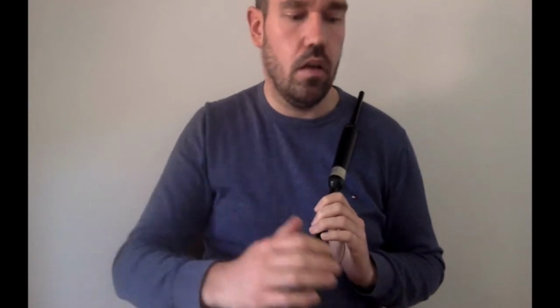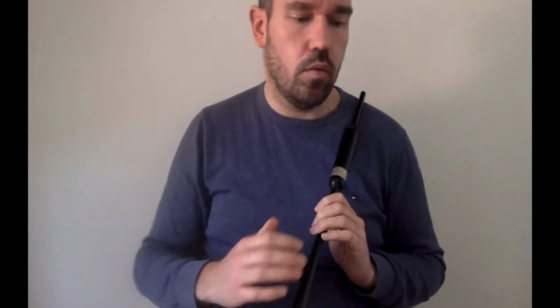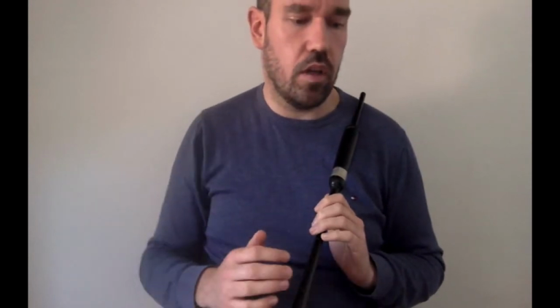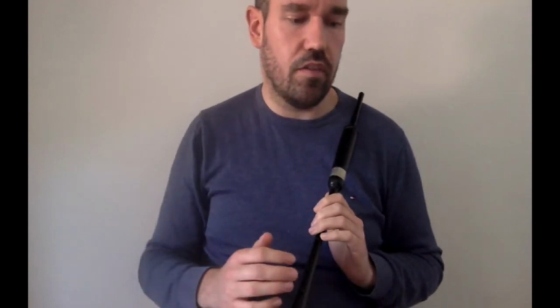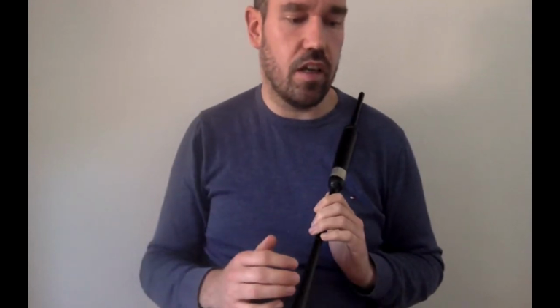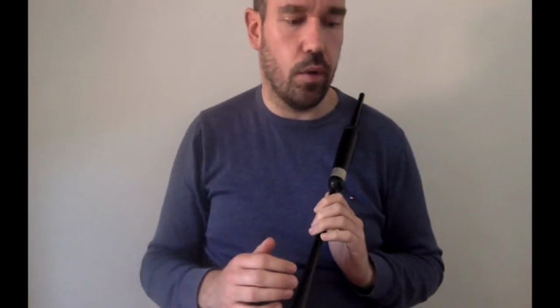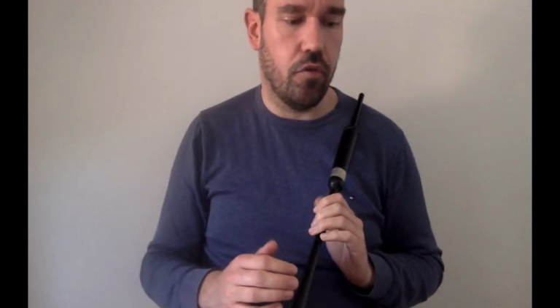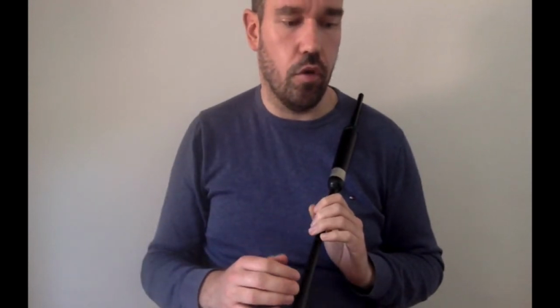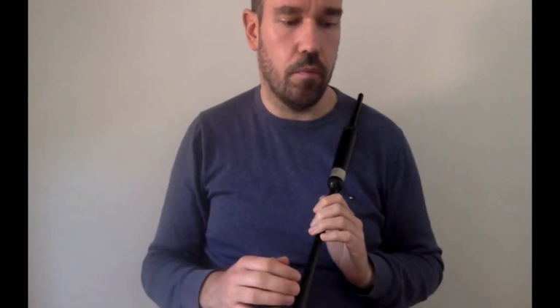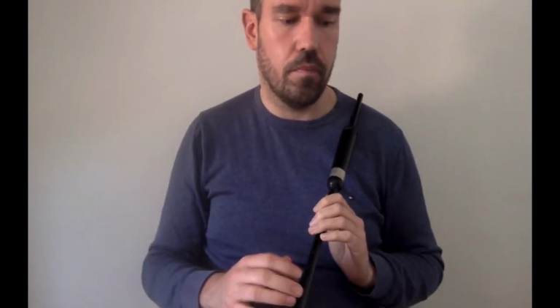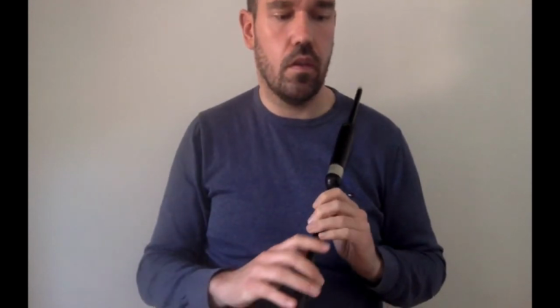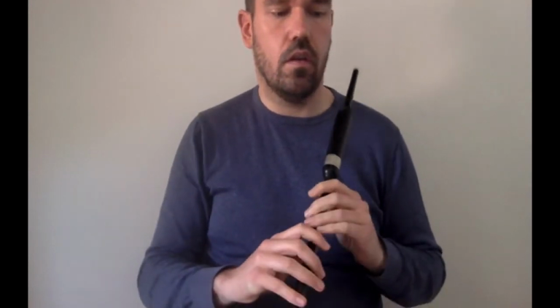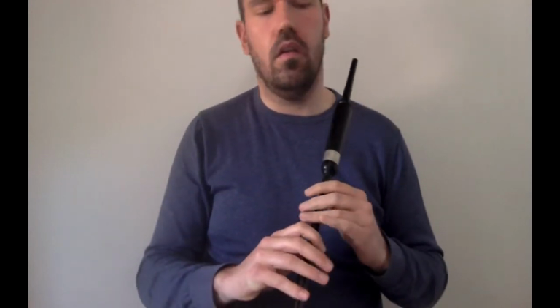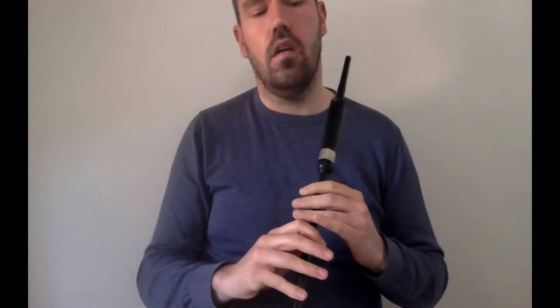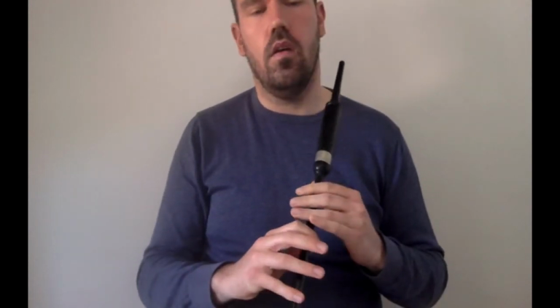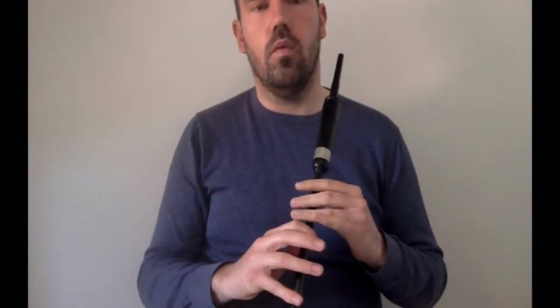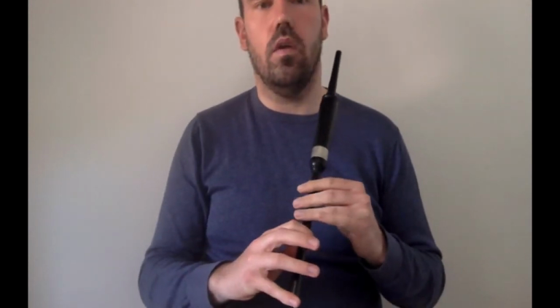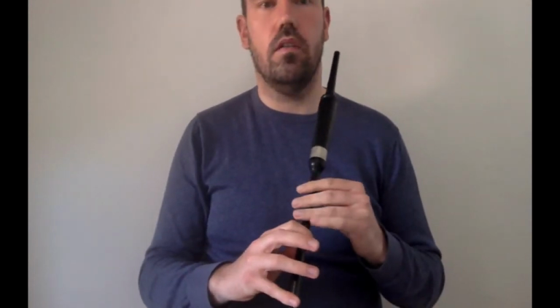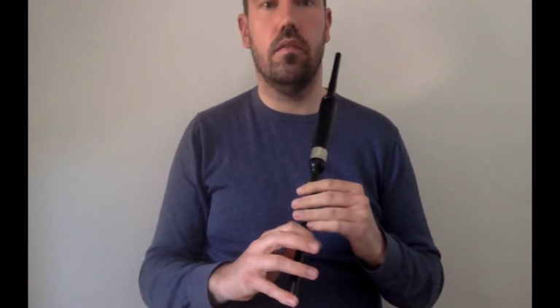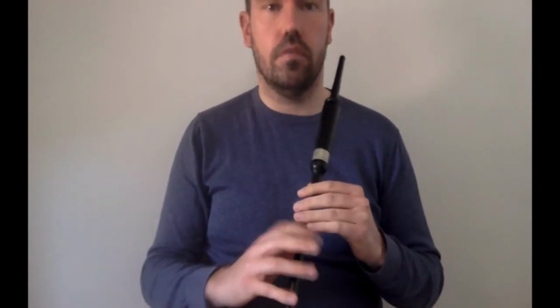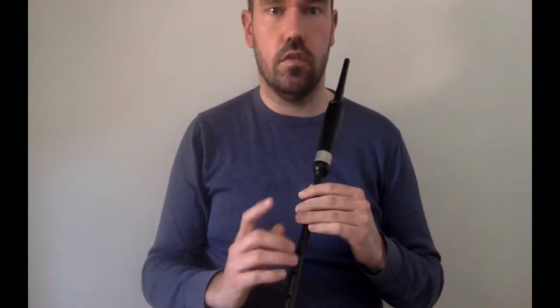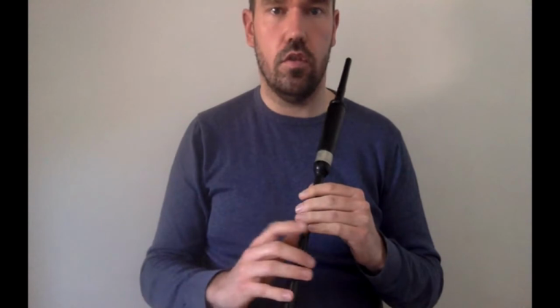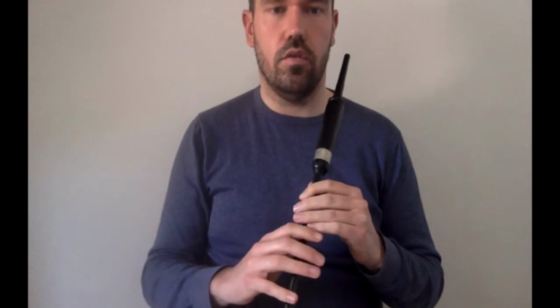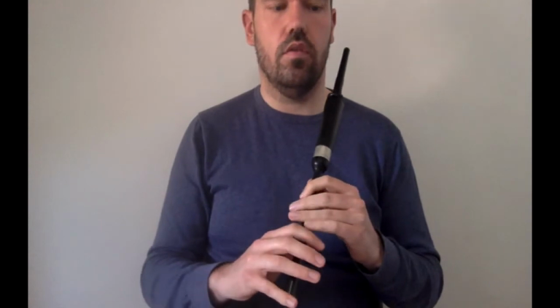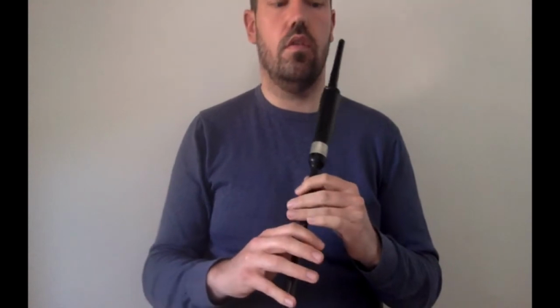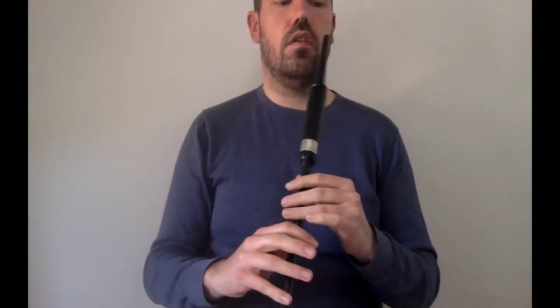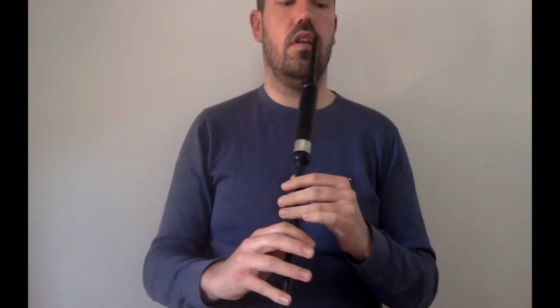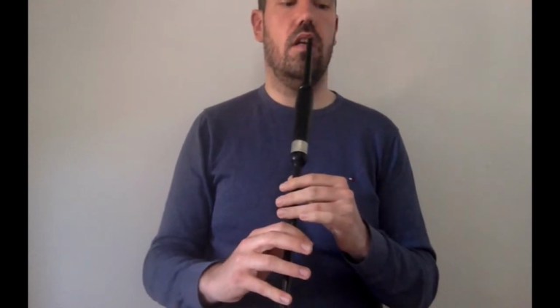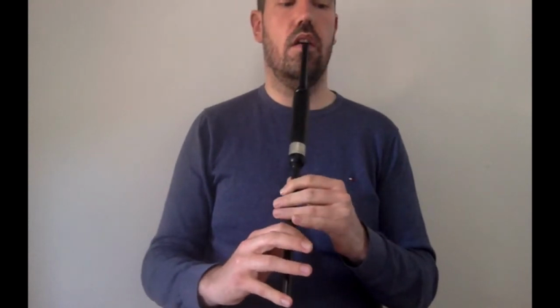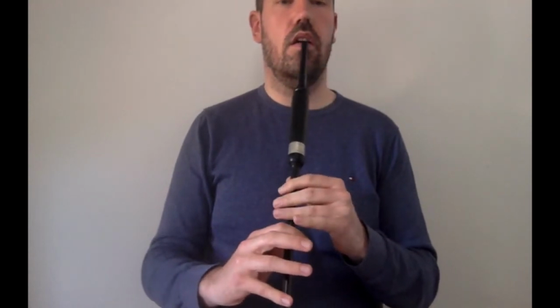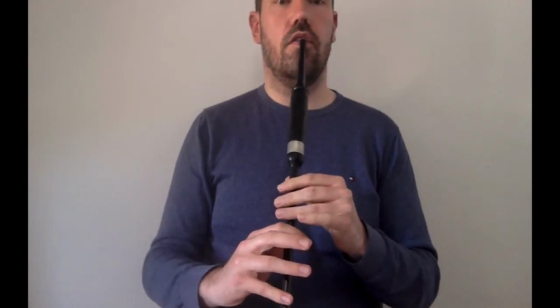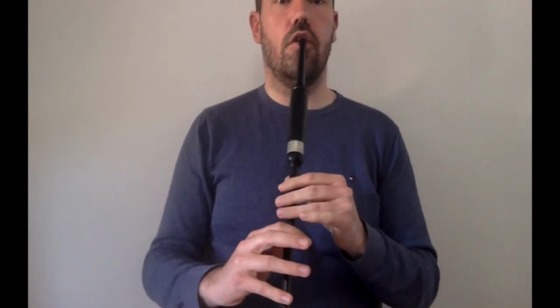I'm going to give you a count of four. One, two, three, four.